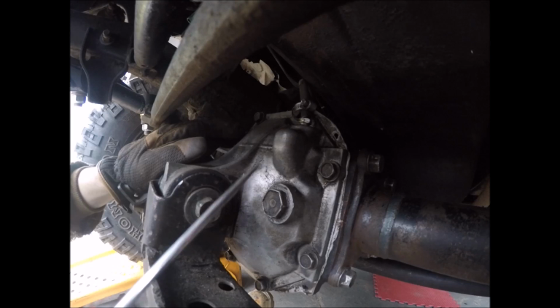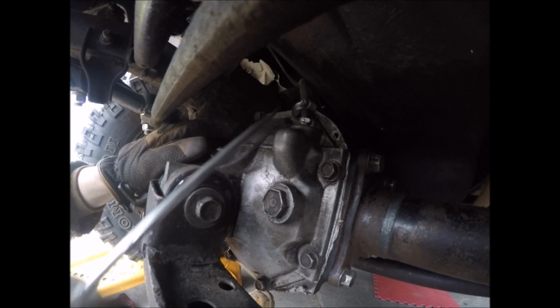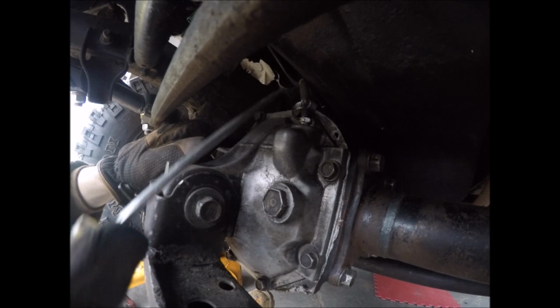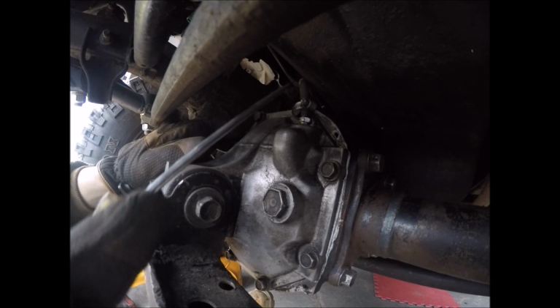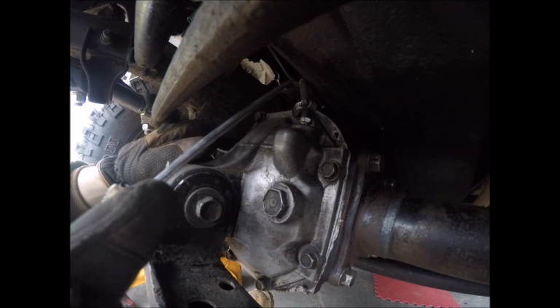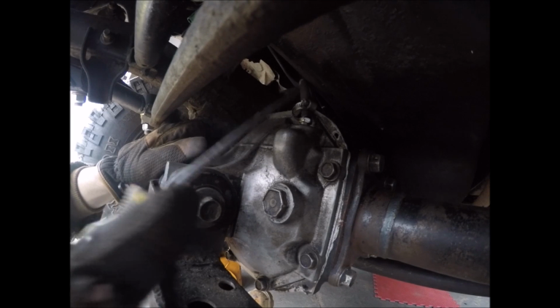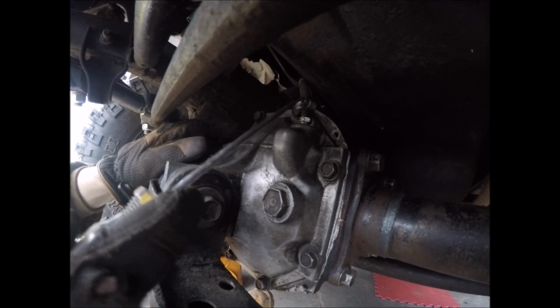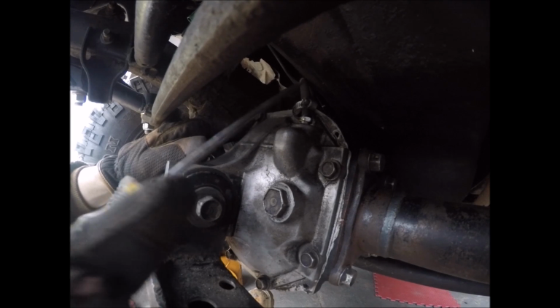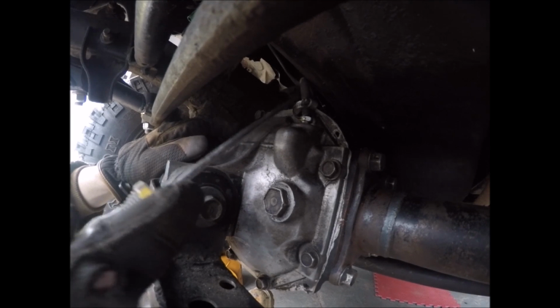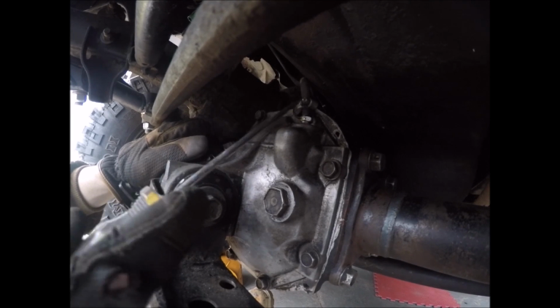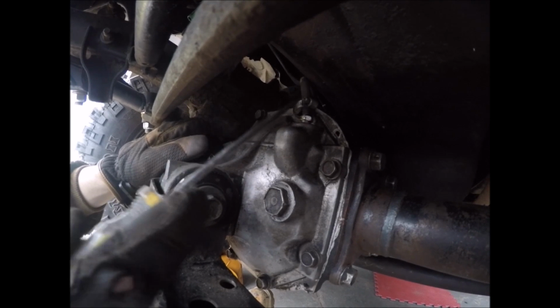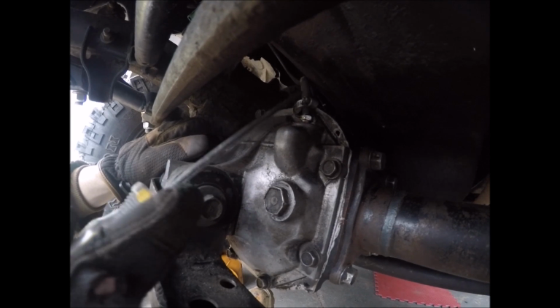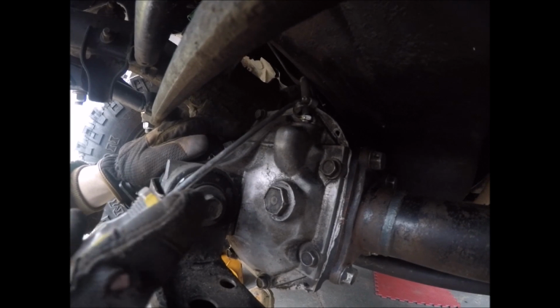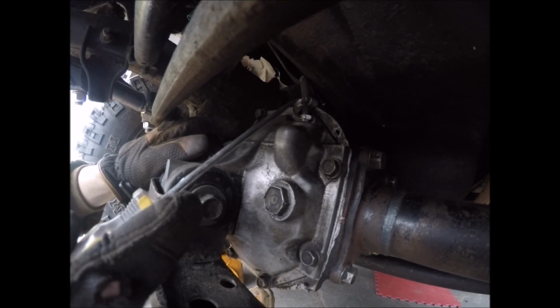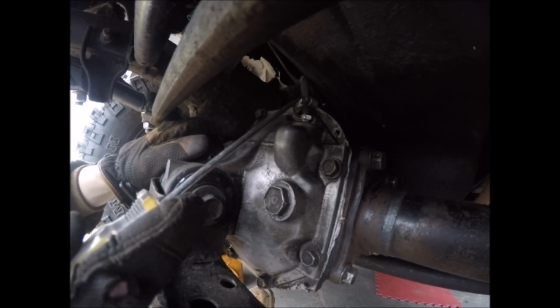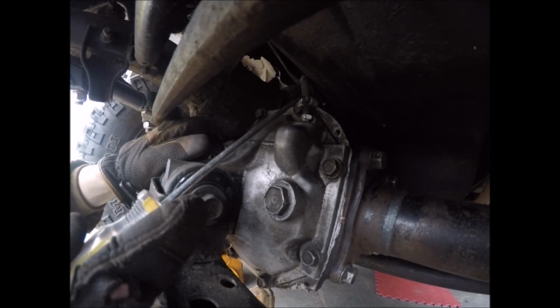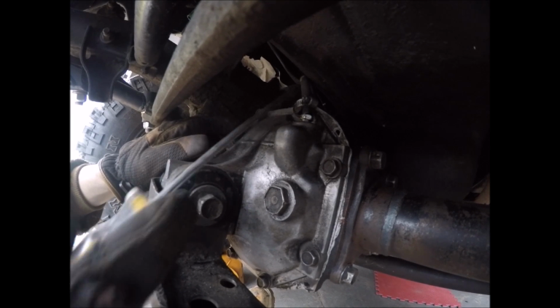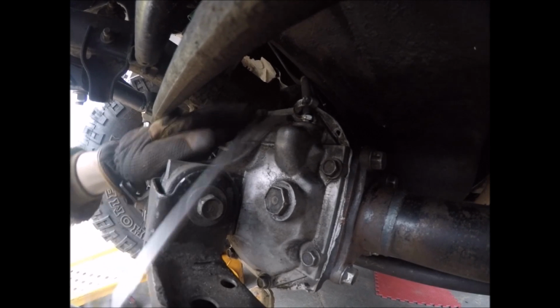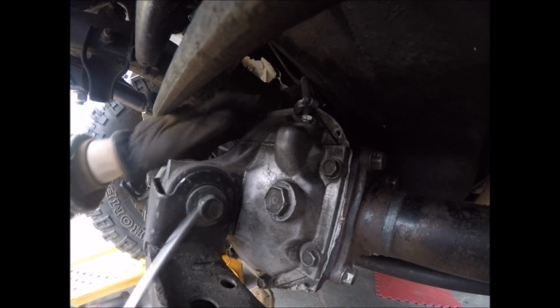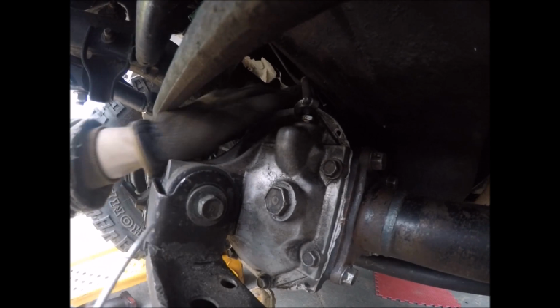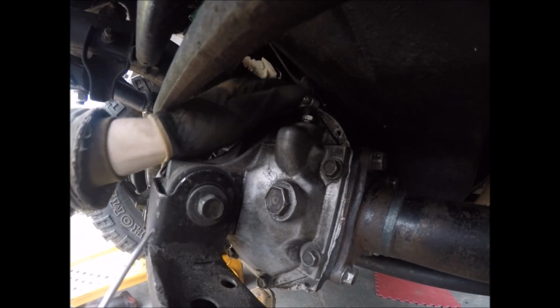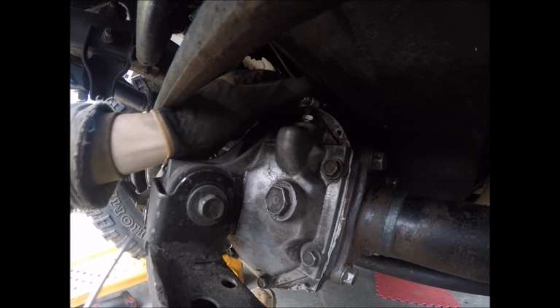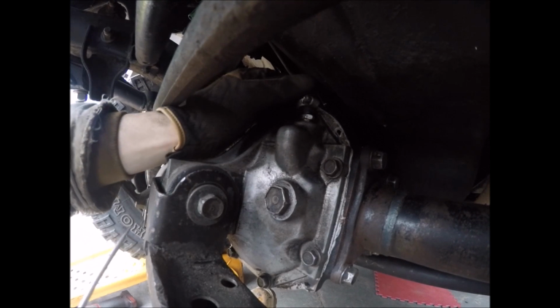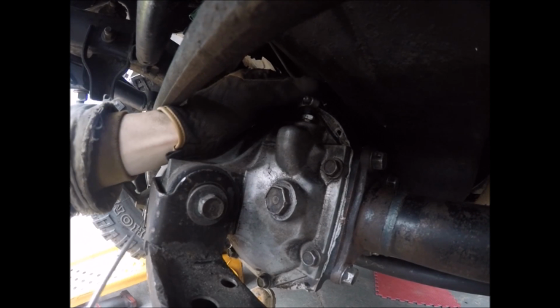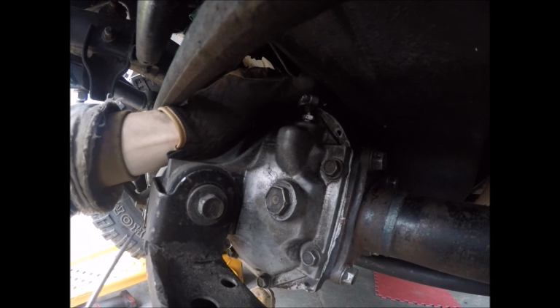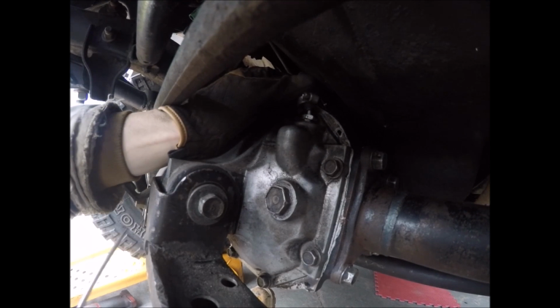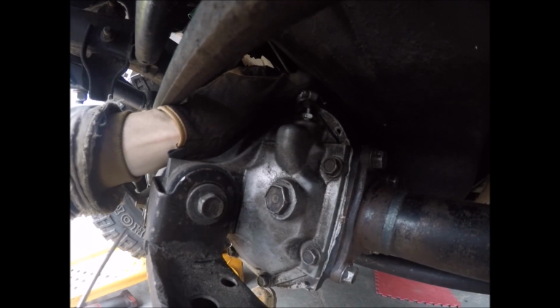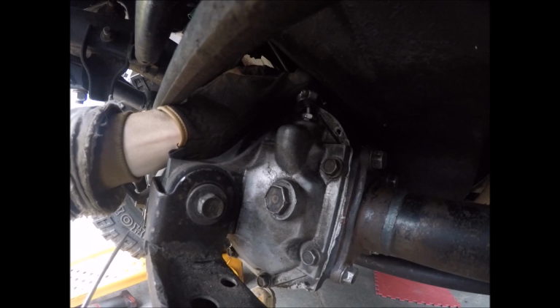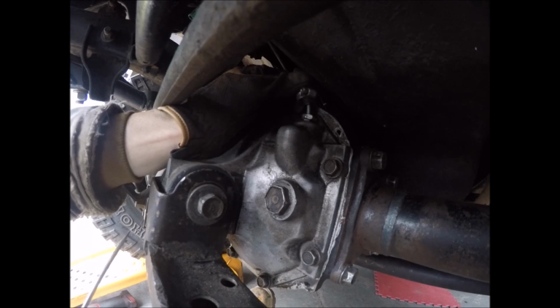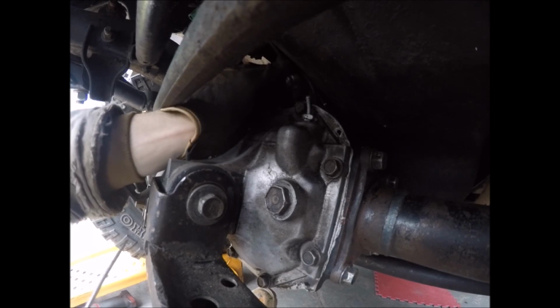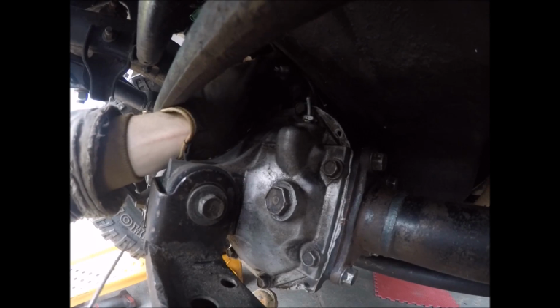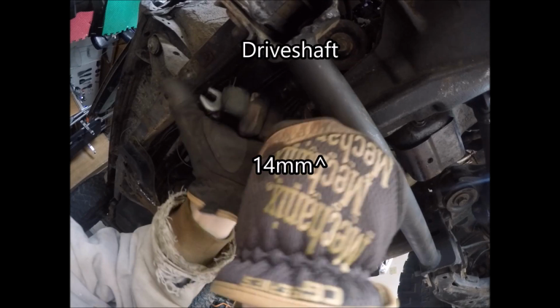If you have extended your axle breathers, you'll need to pull that off.